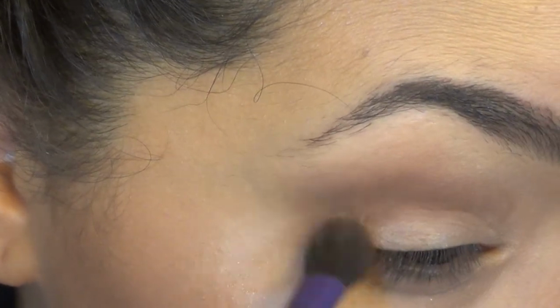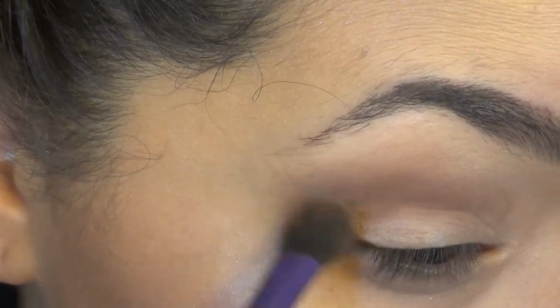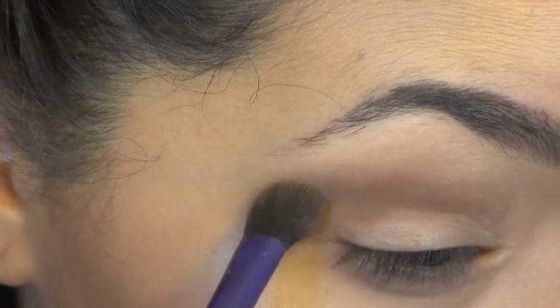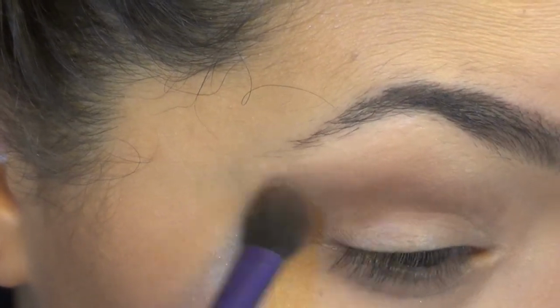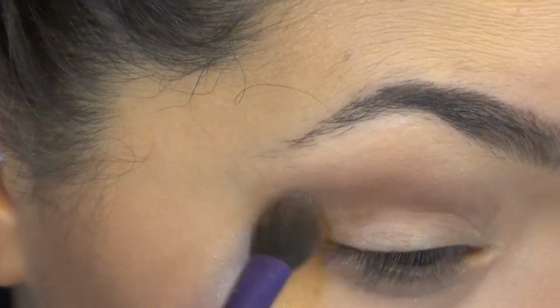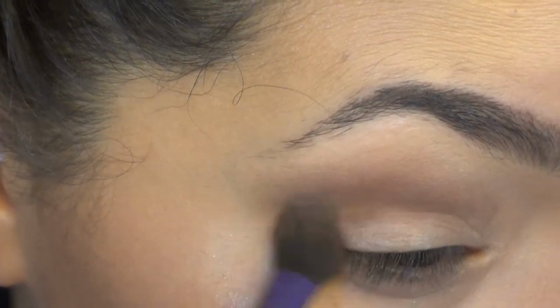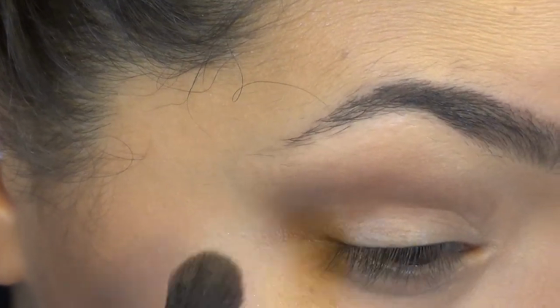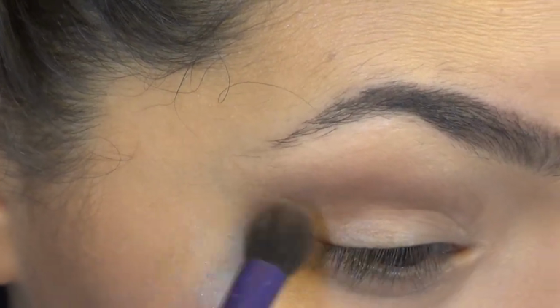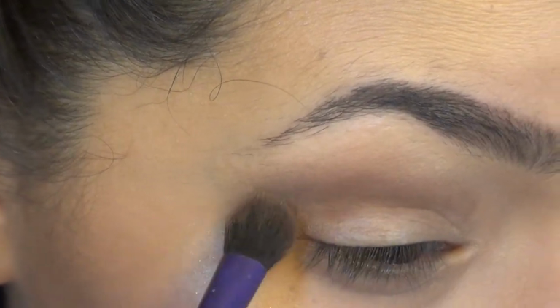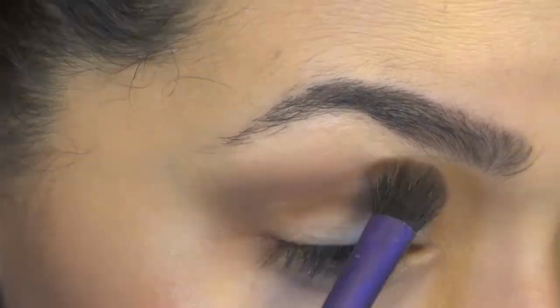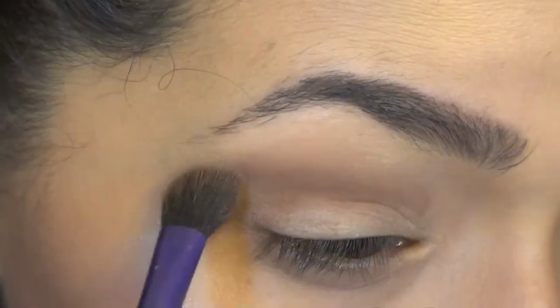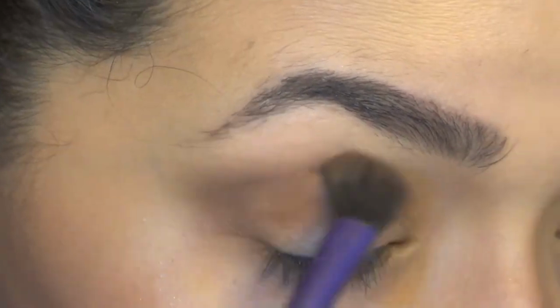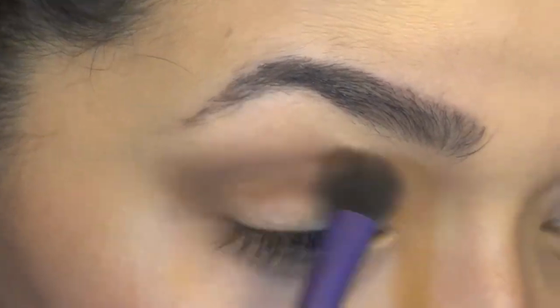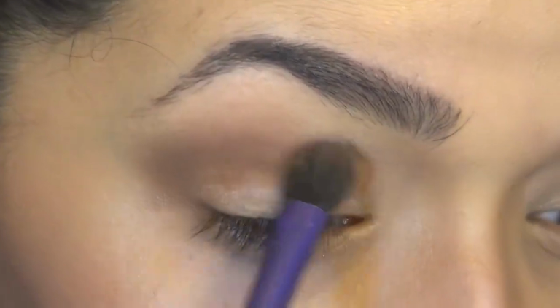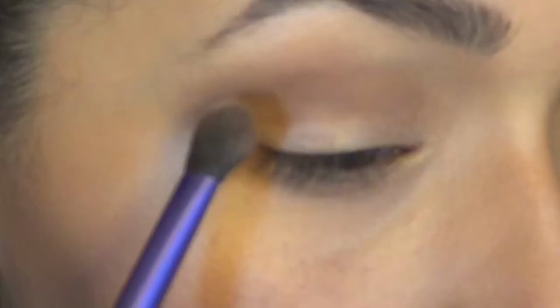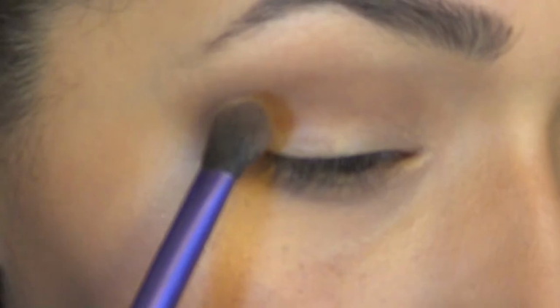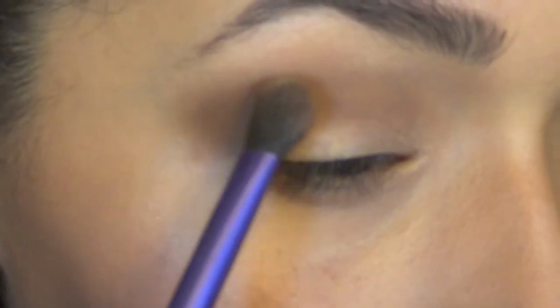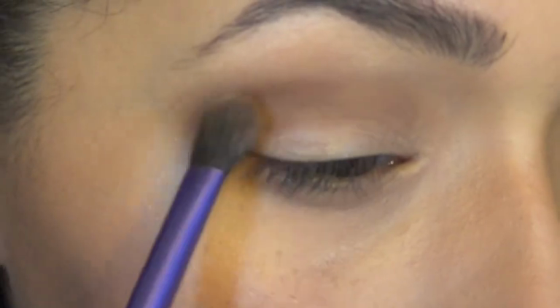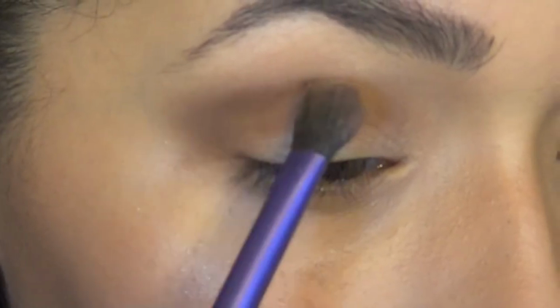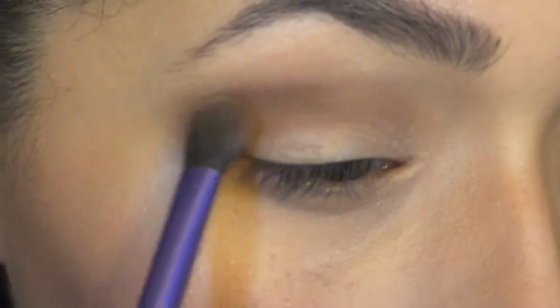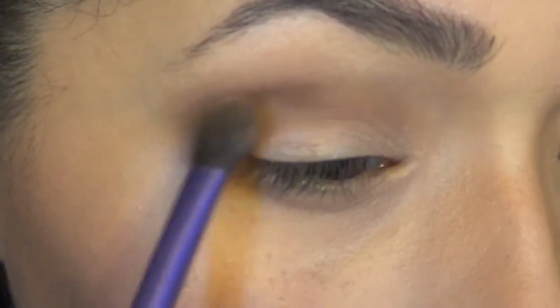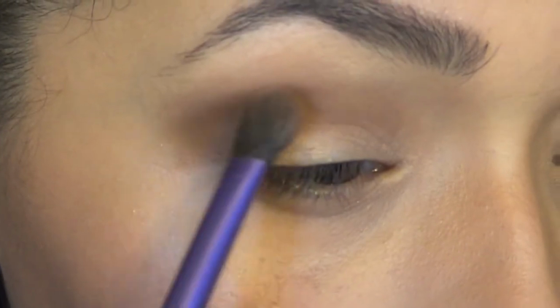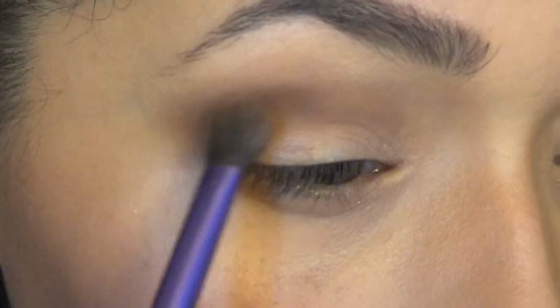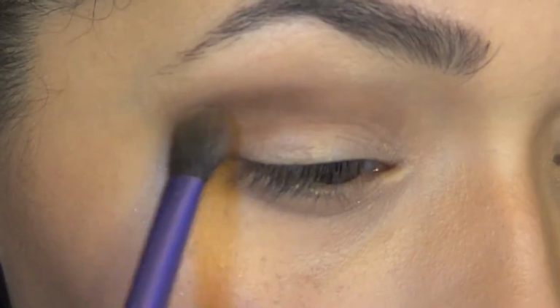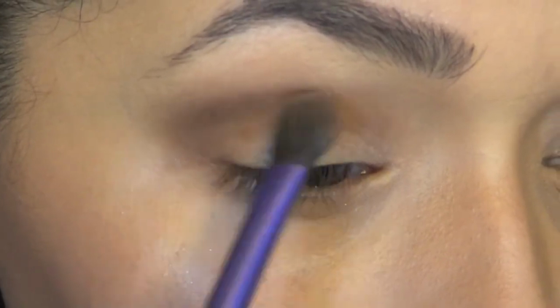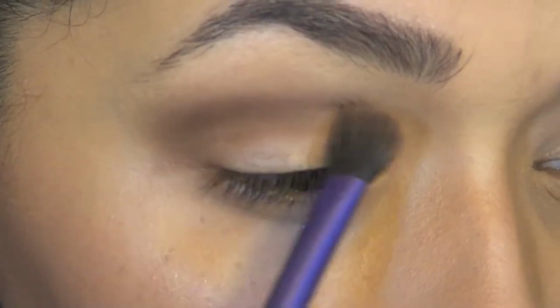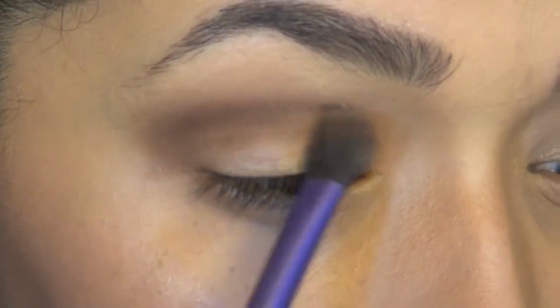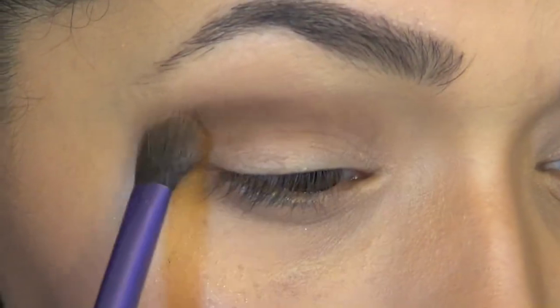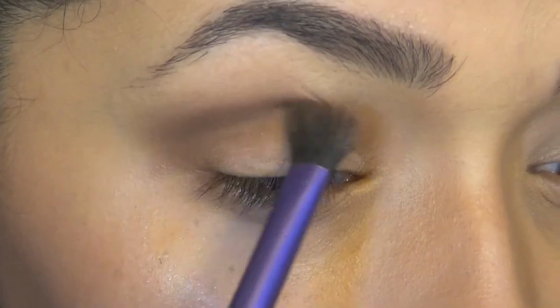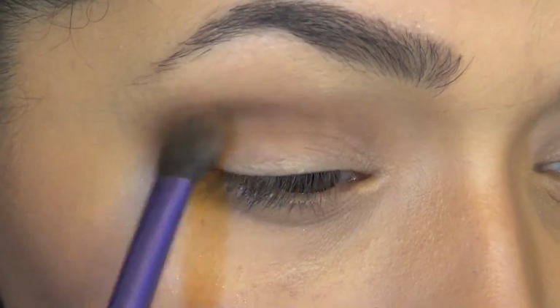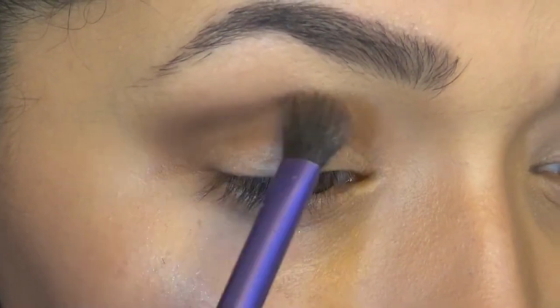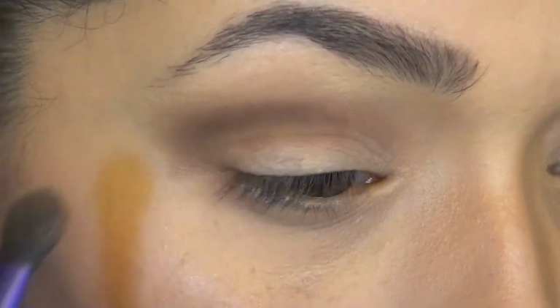So this part does take a bit of time — lots of blending — but I have confidence in you guys. You can do it!